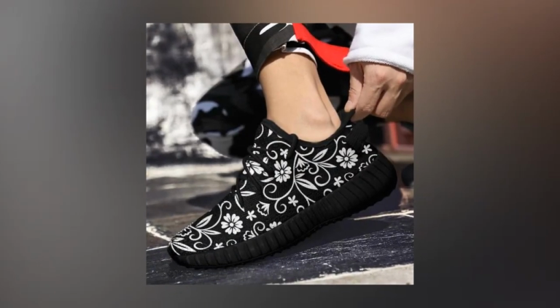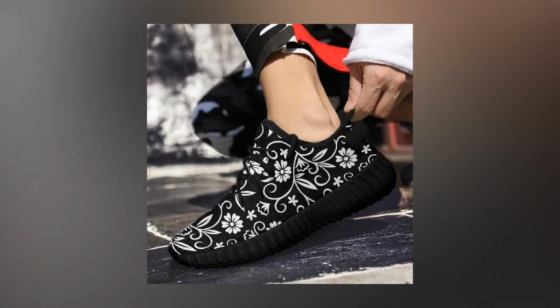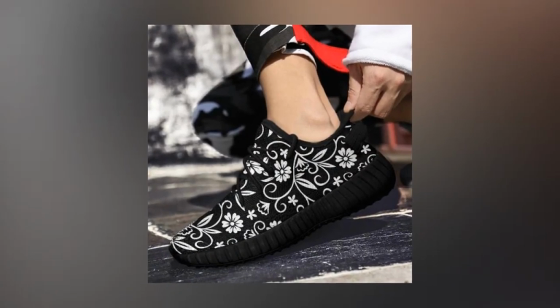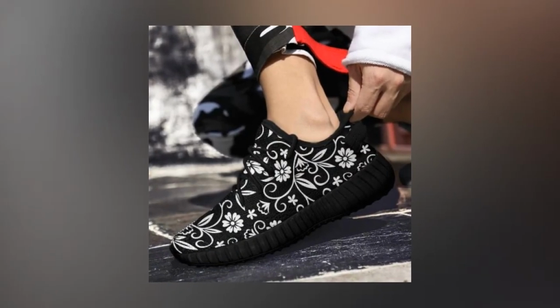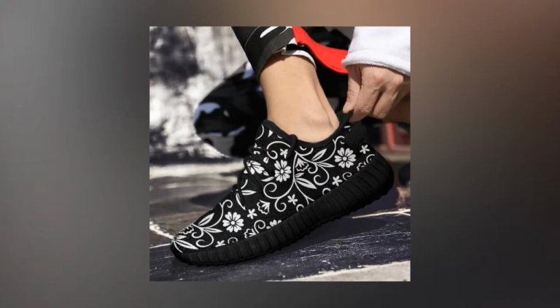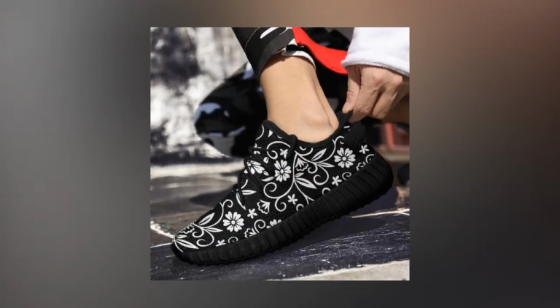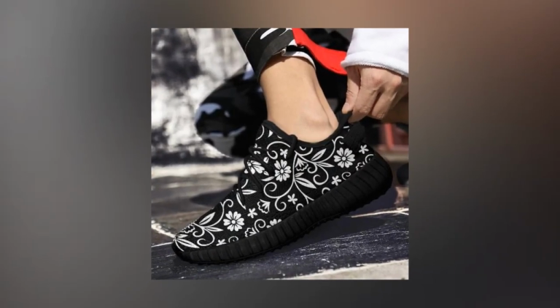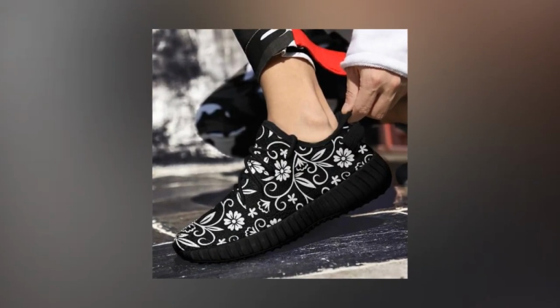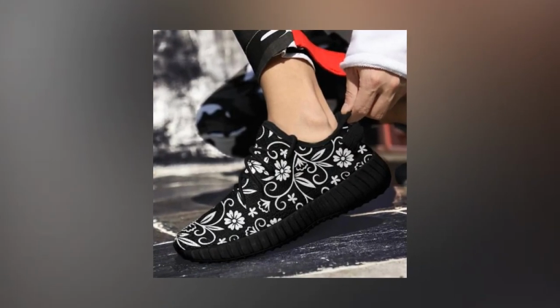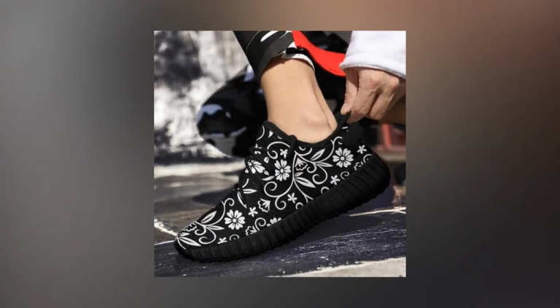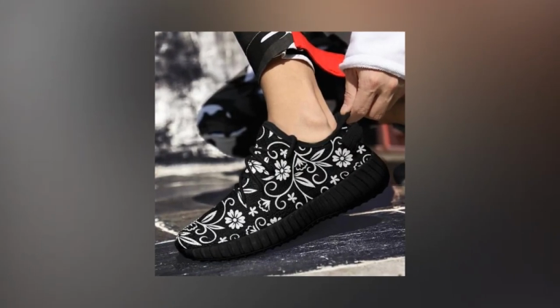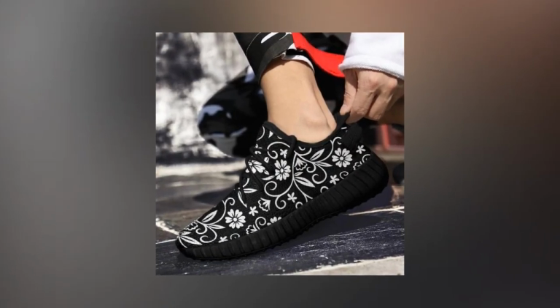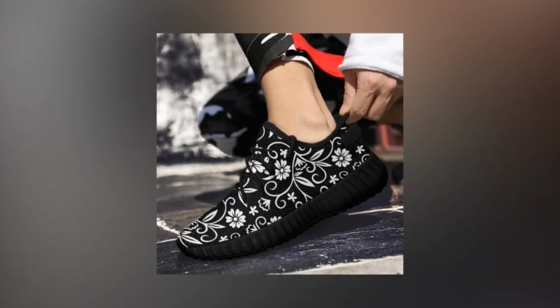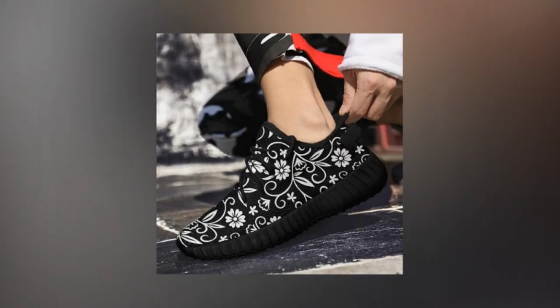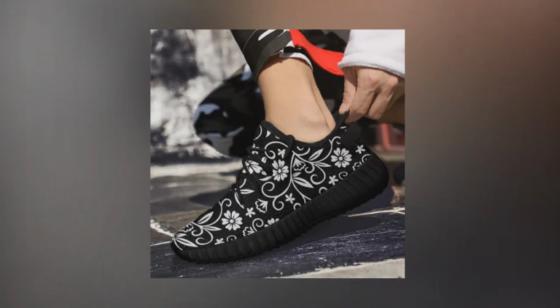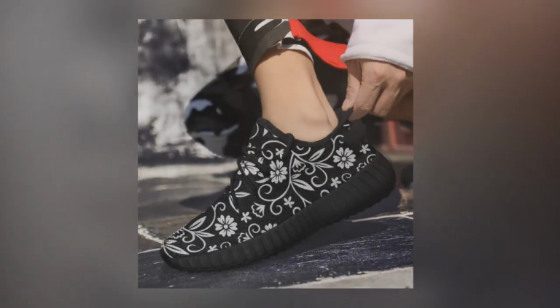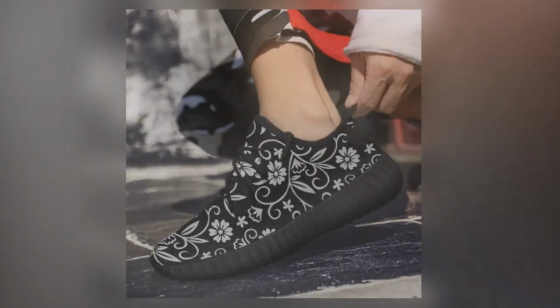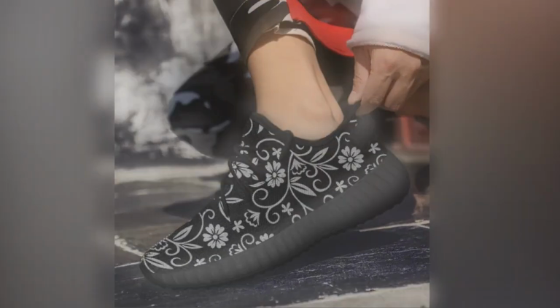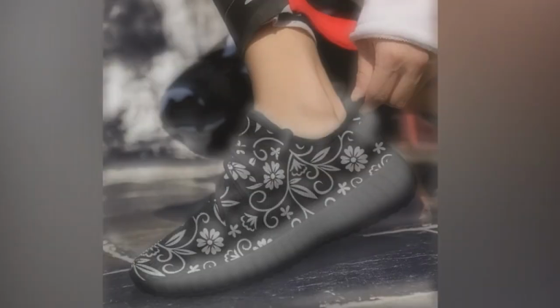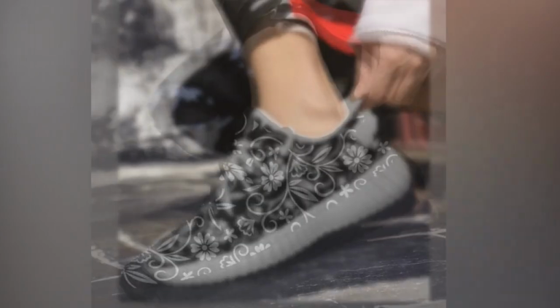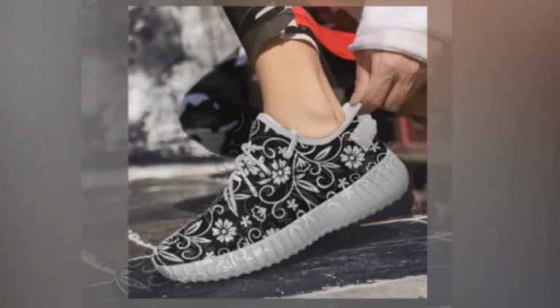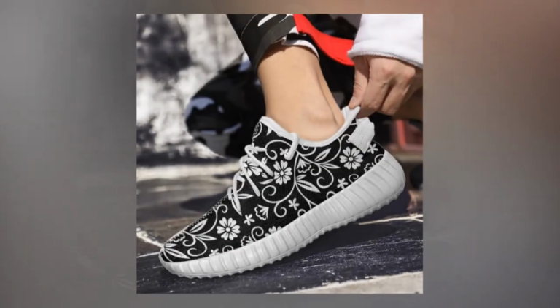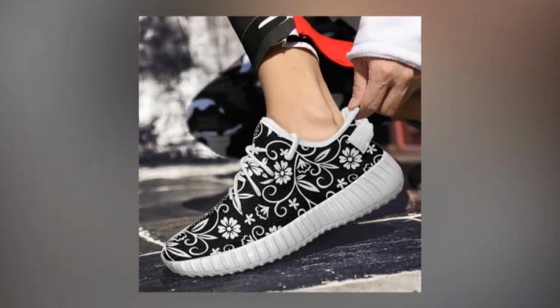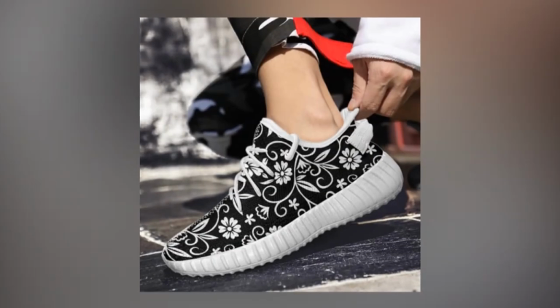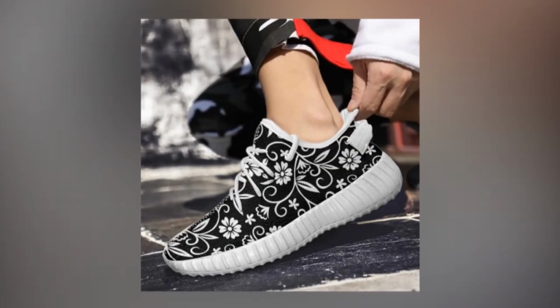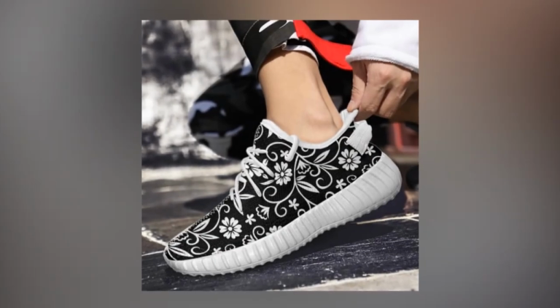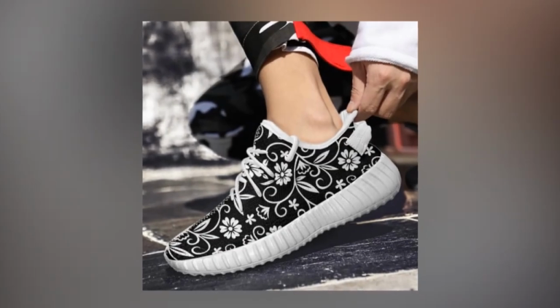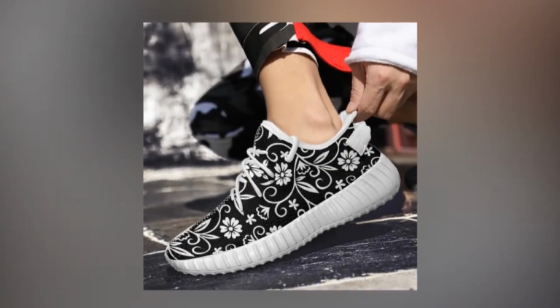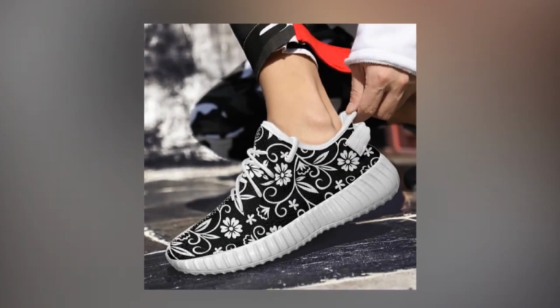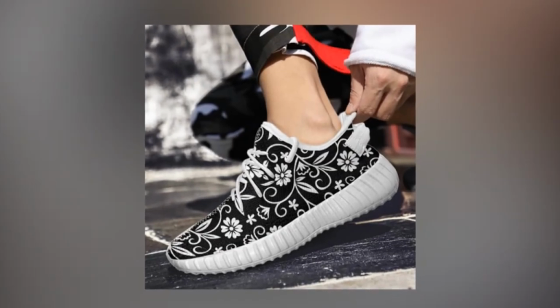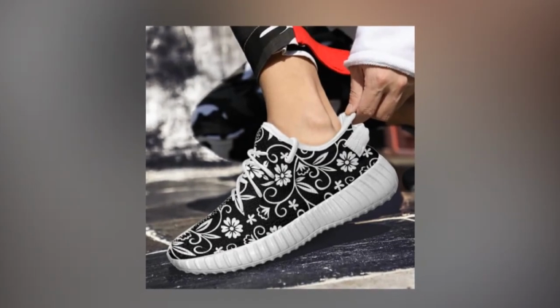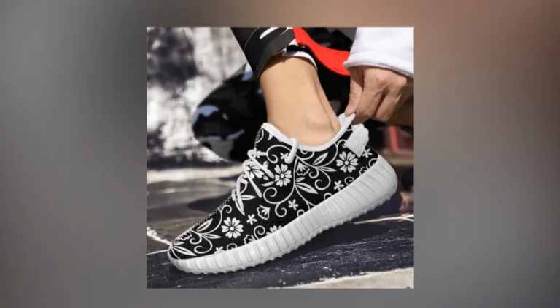If you want to buy the shoe, you can find its link in the description and the comments section.